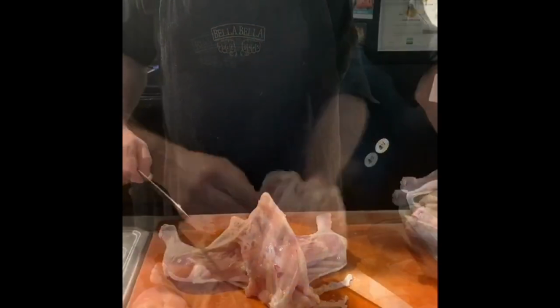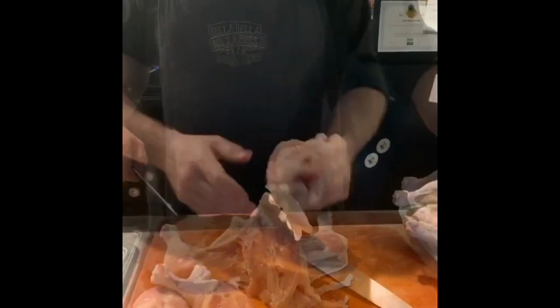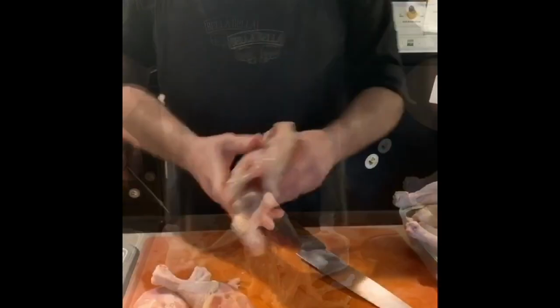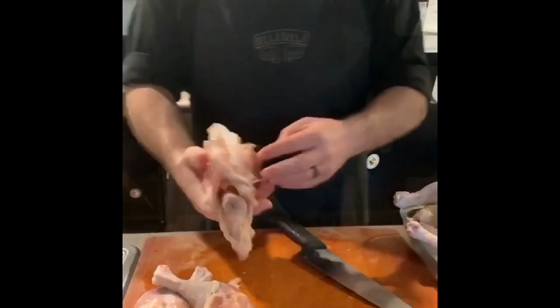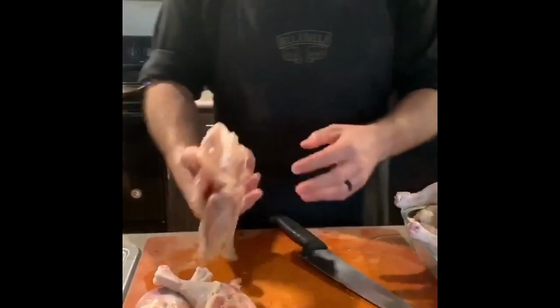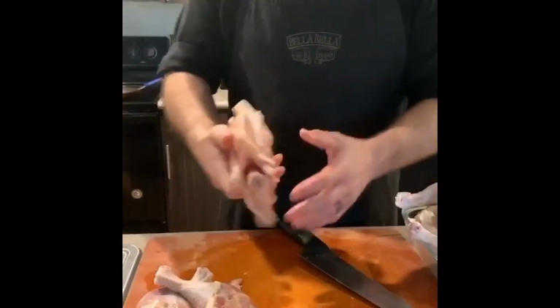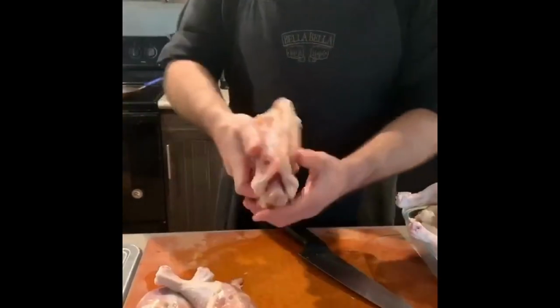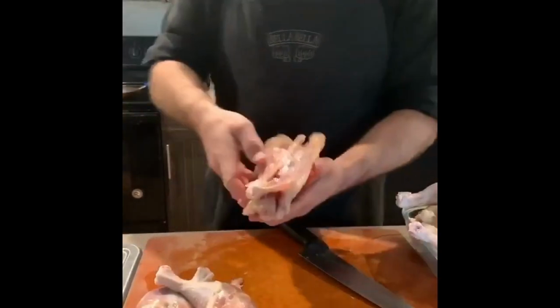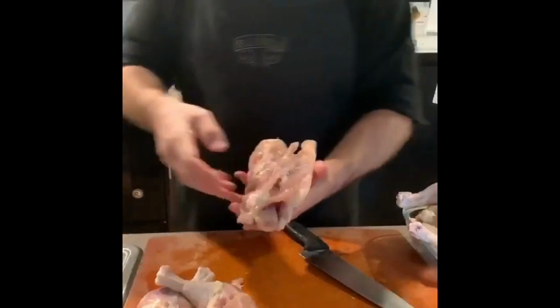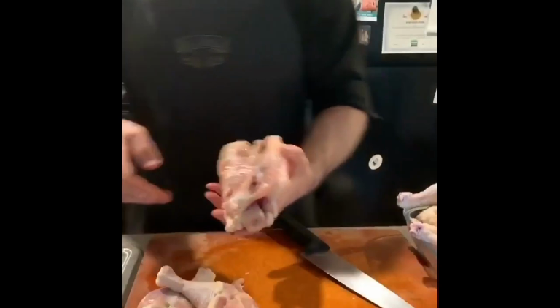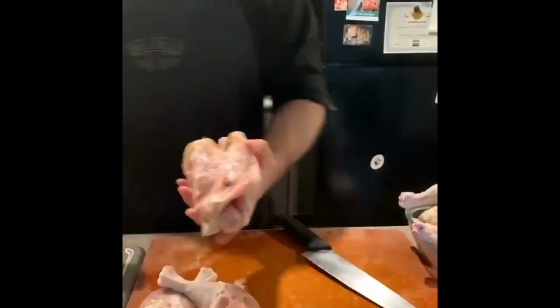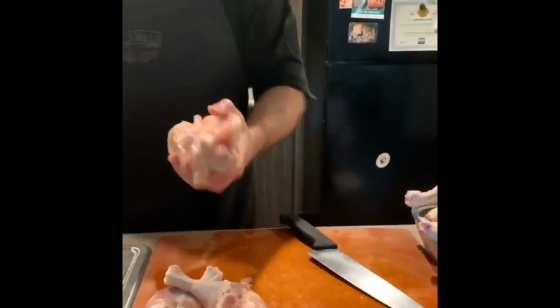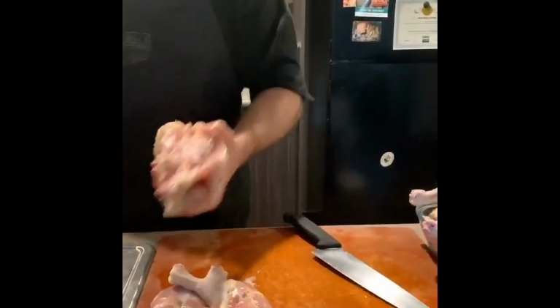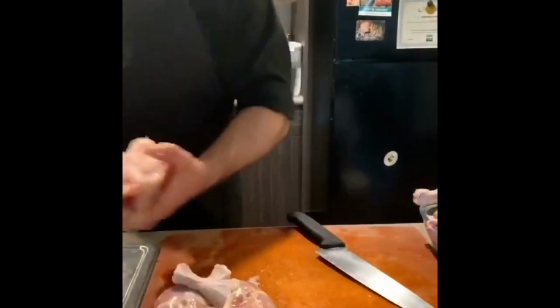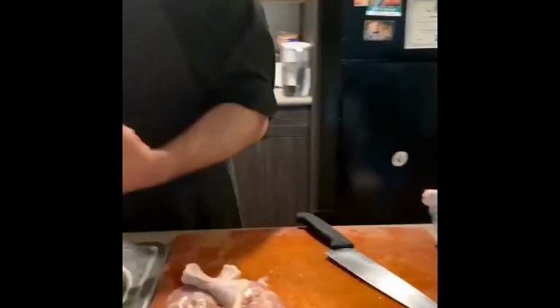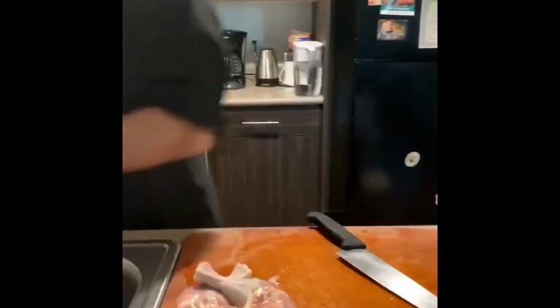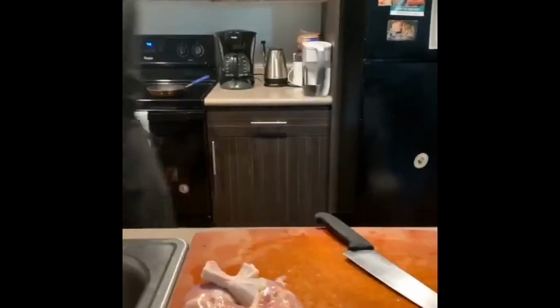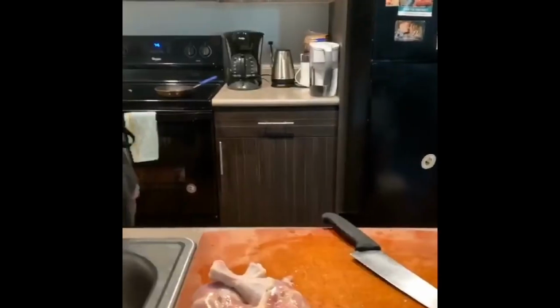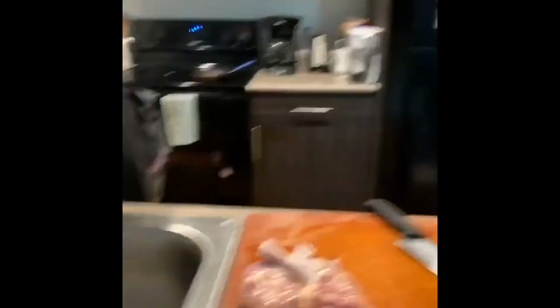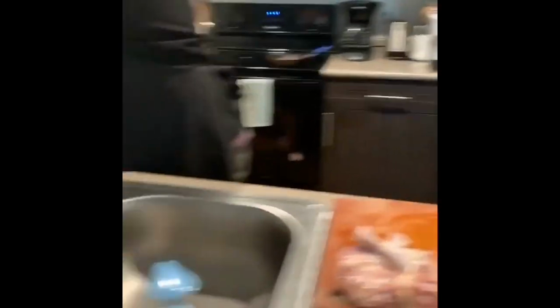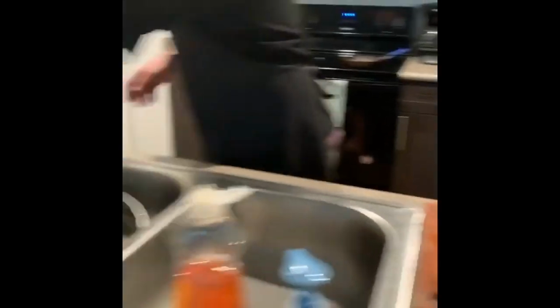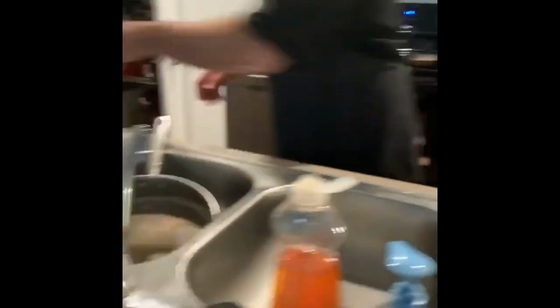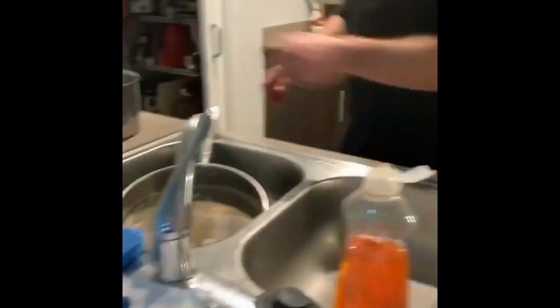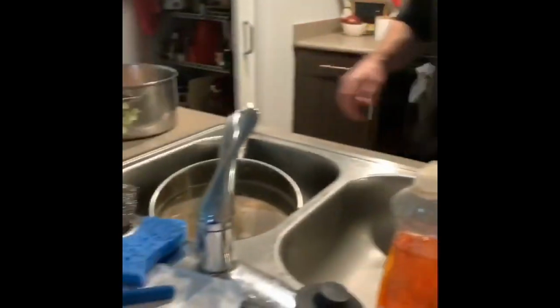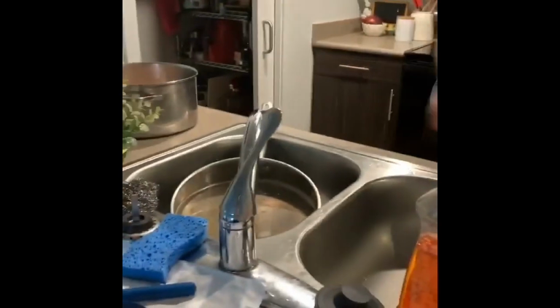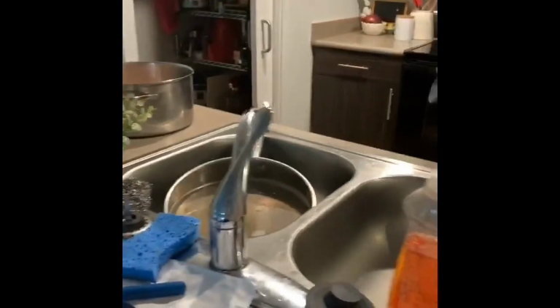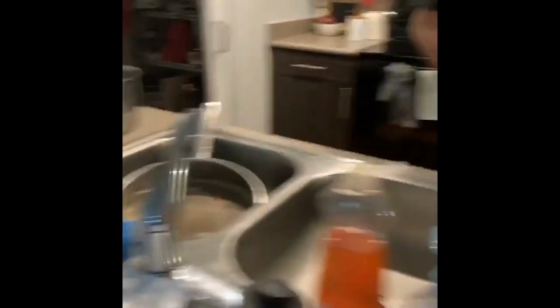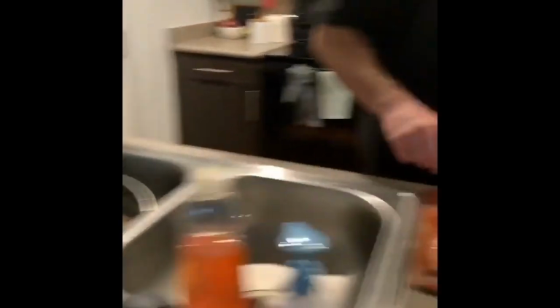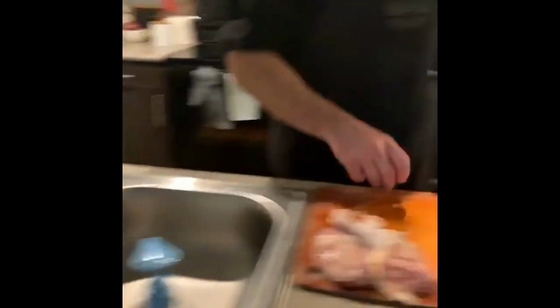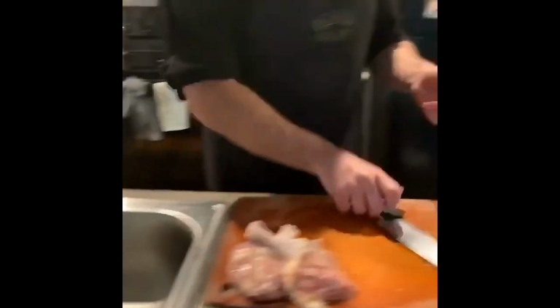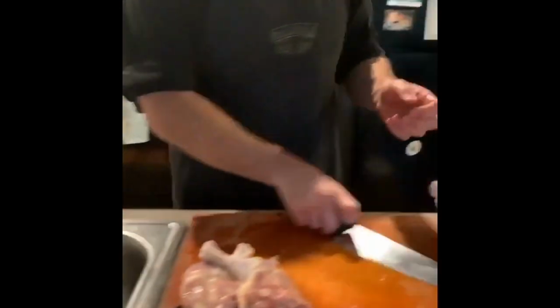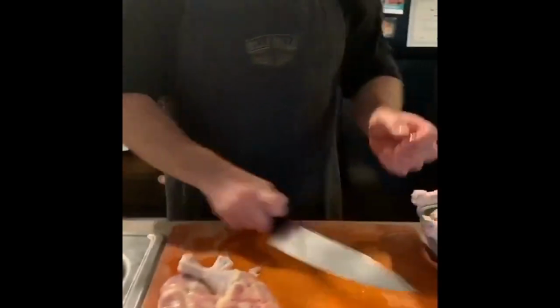Chicken thigh, chicken carcass. With that carcass, we'll toss that into our pot and we'll make chicken stock here shortly.